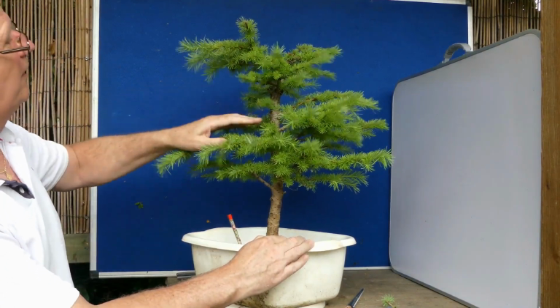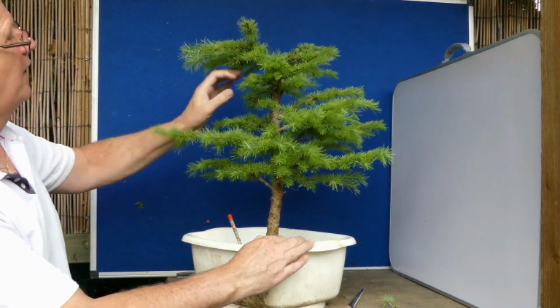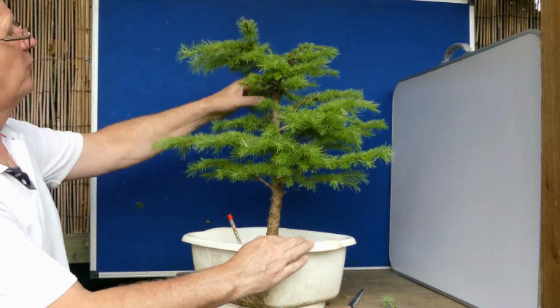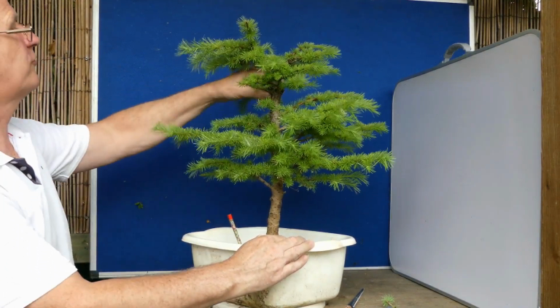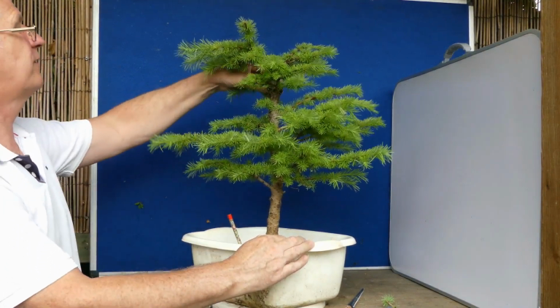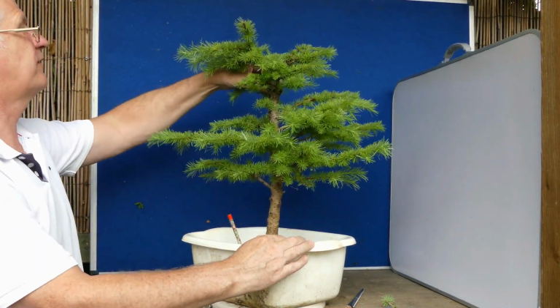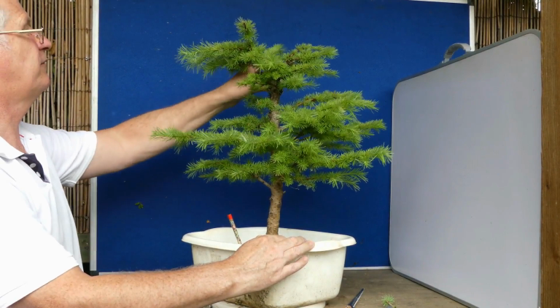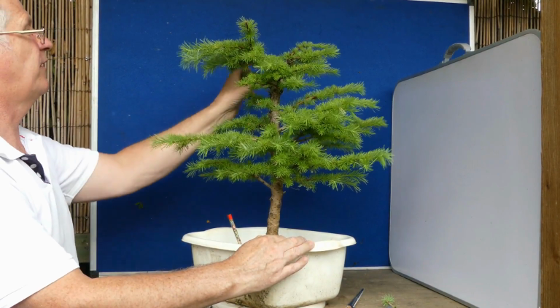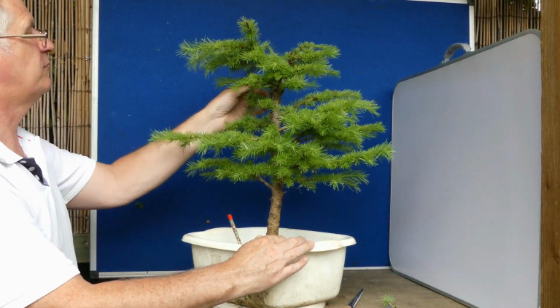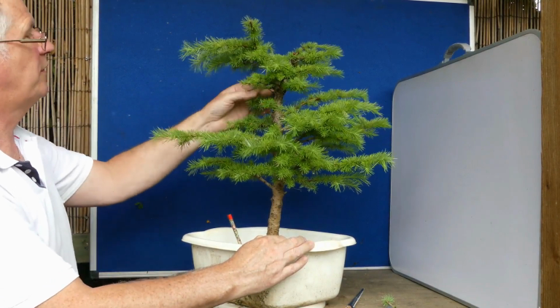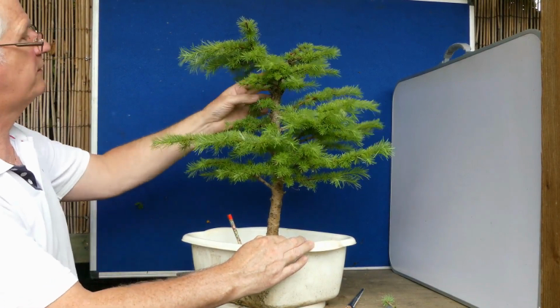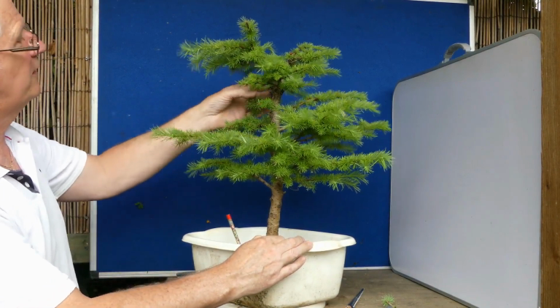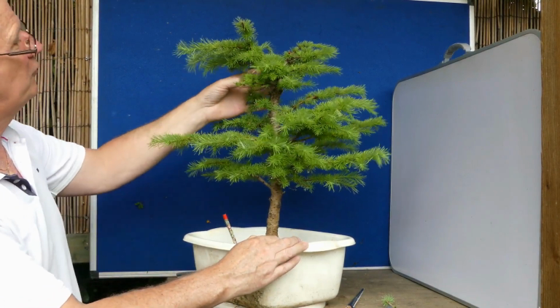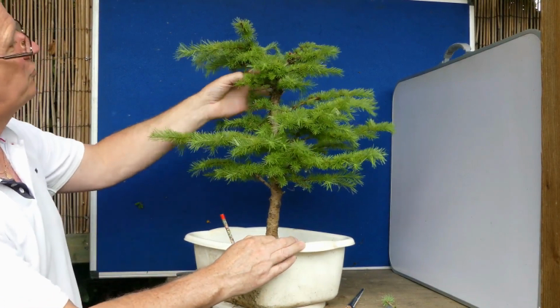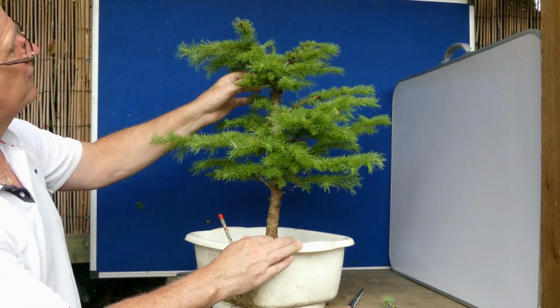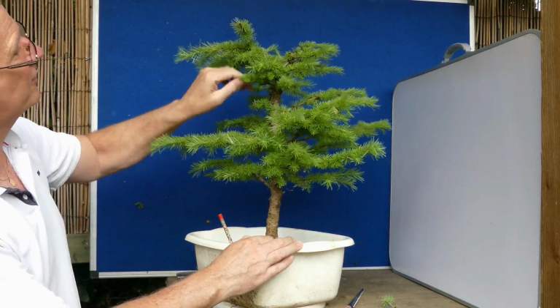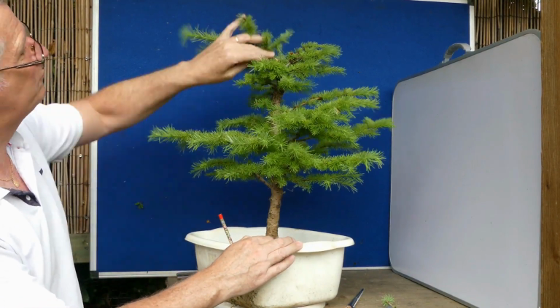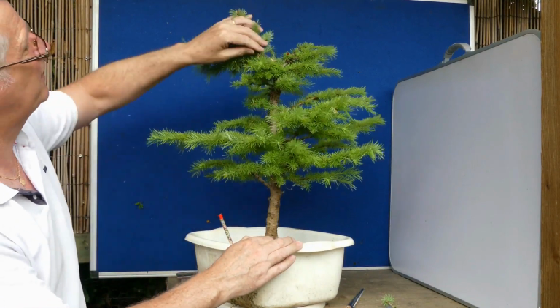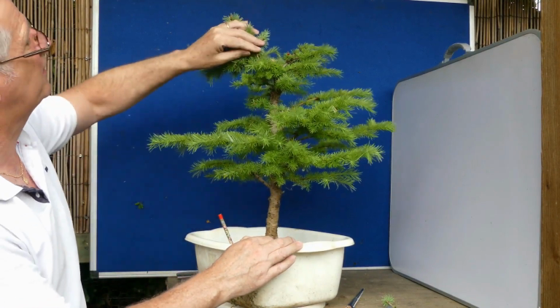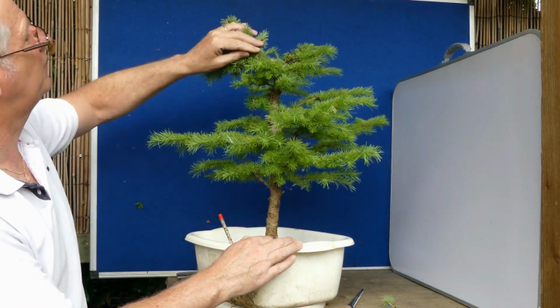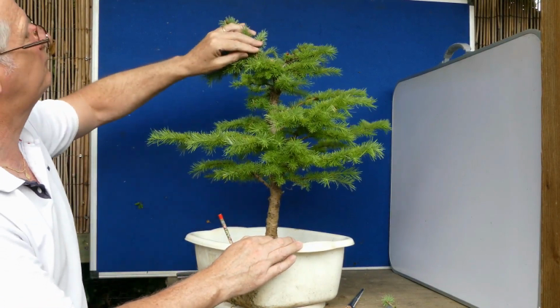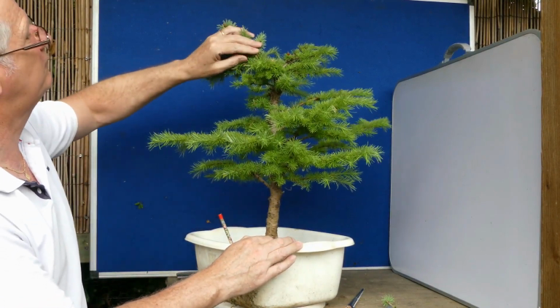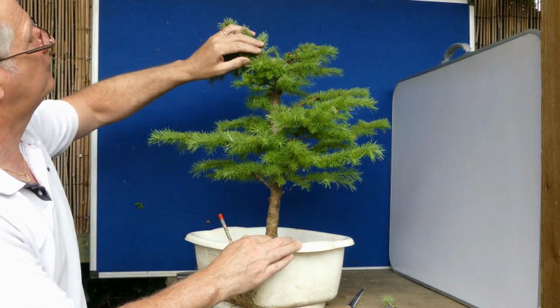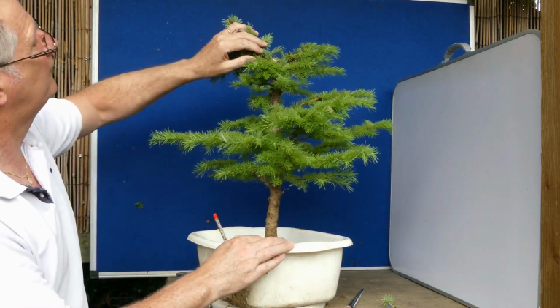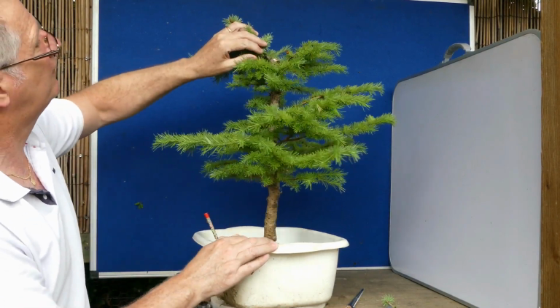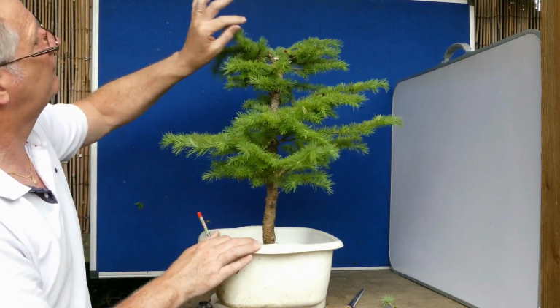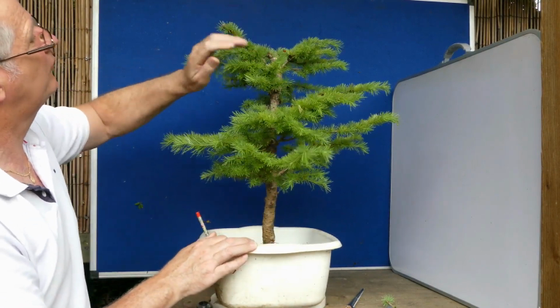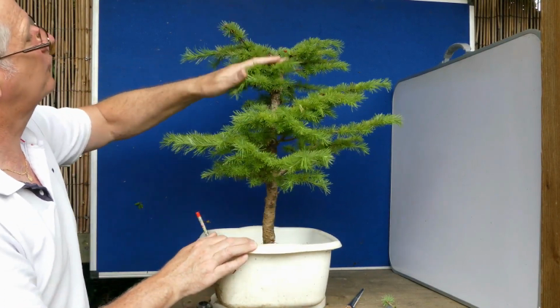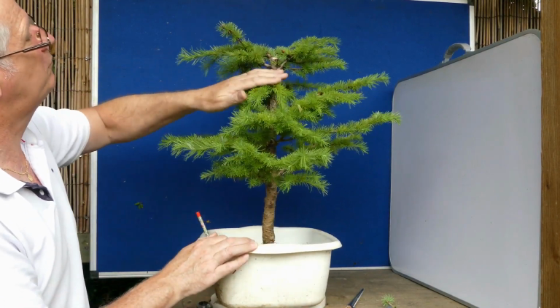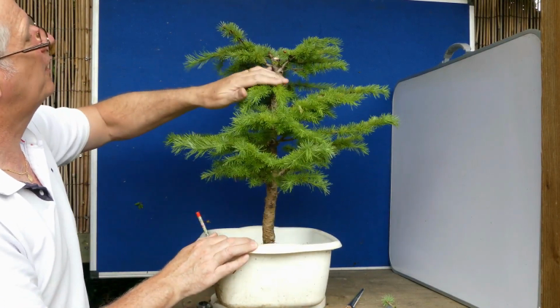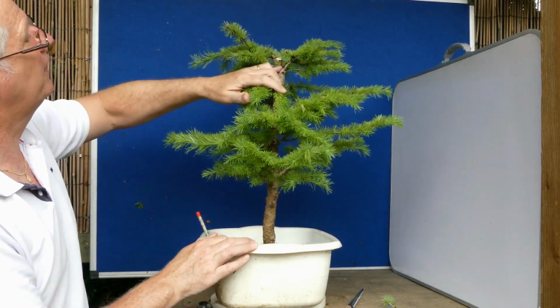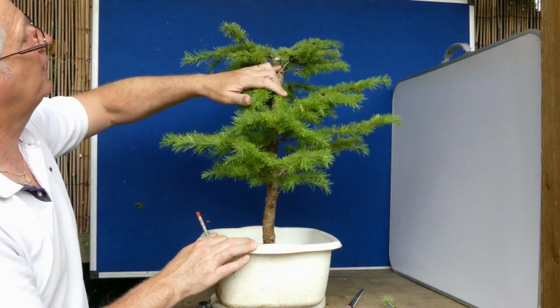I'm also trying to see flexibility — which branches I can bend up. What's got a bud here?